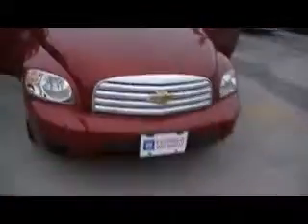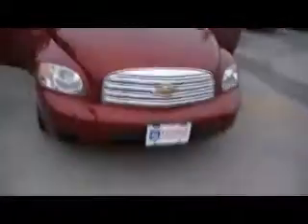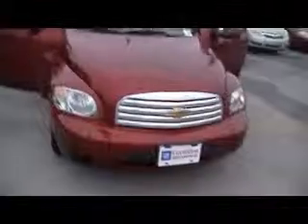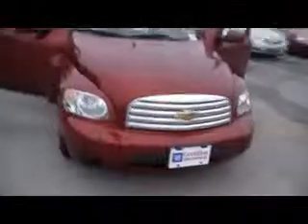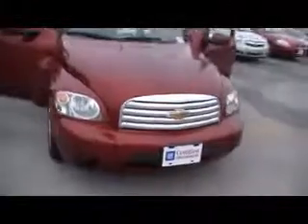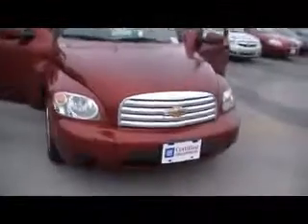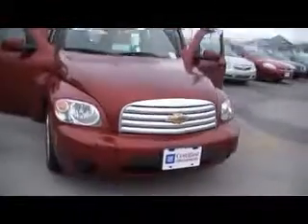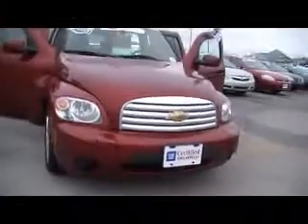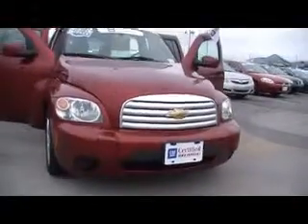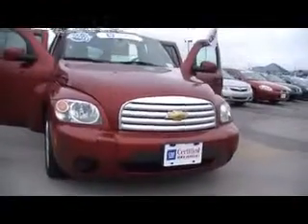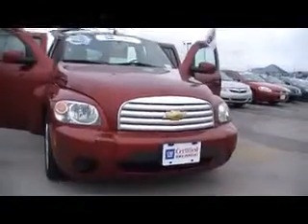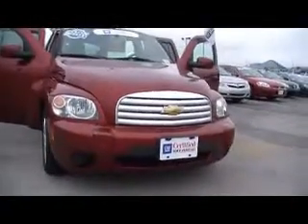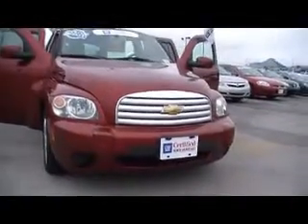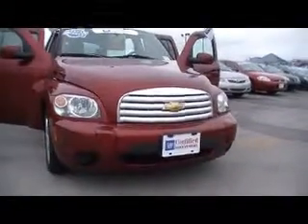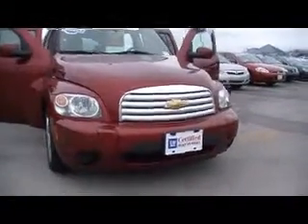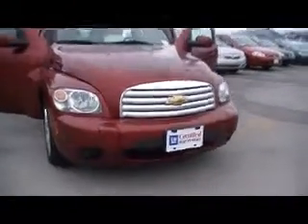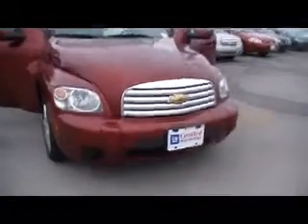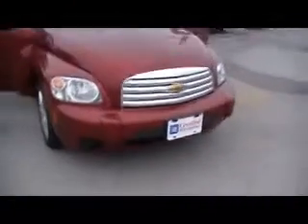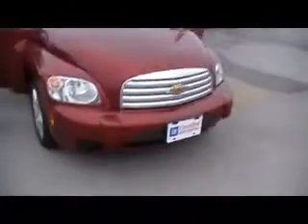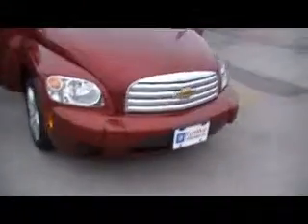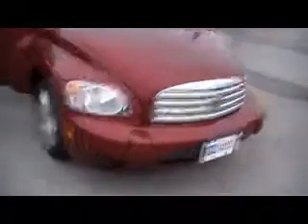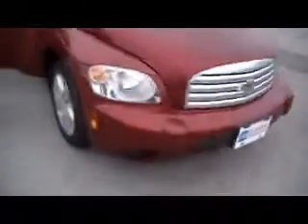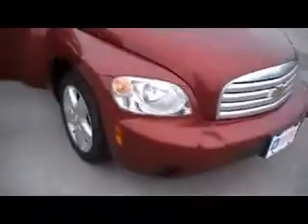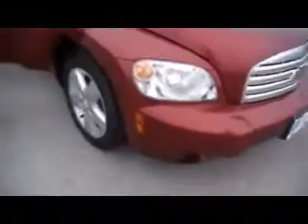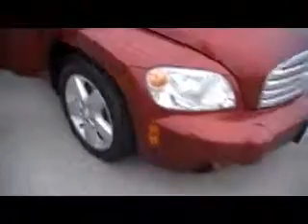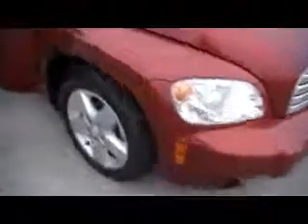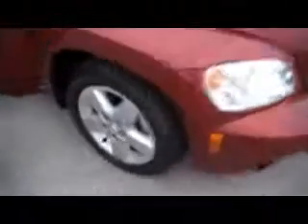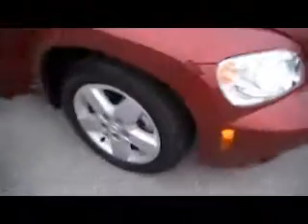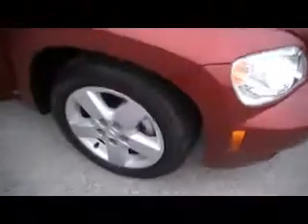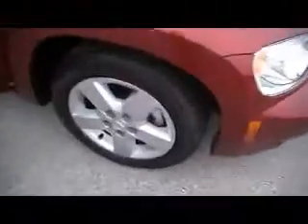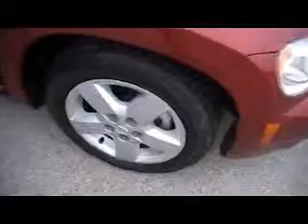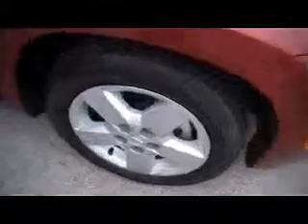And guys, I know you love the lines on the HHR. What a popular little hot rod this has been for Chevrolet.